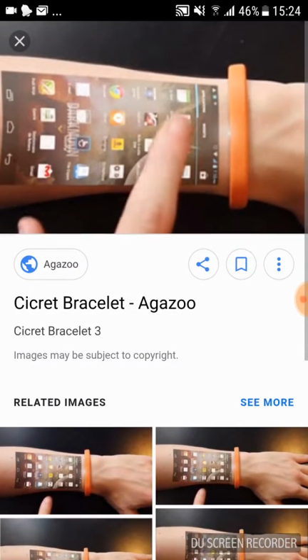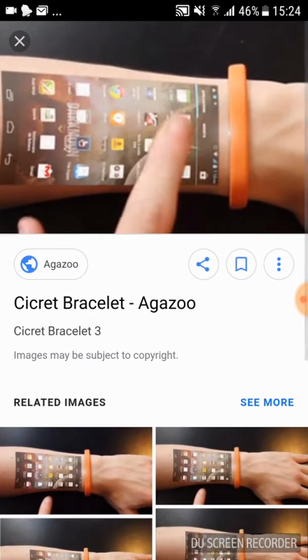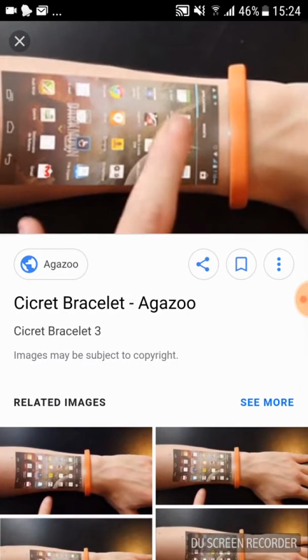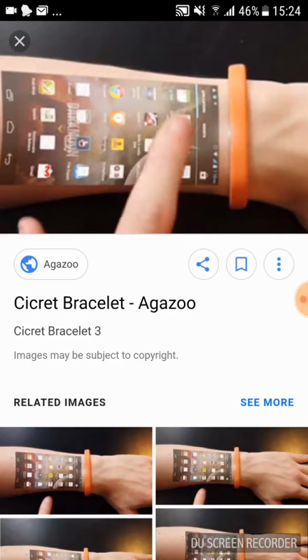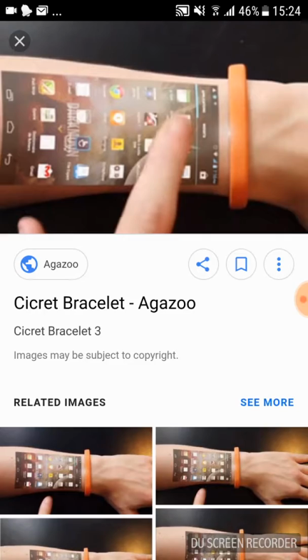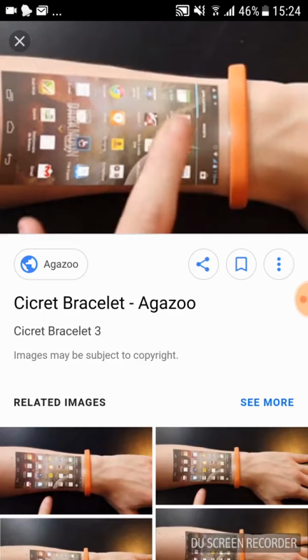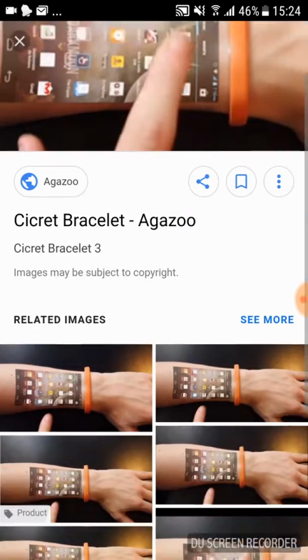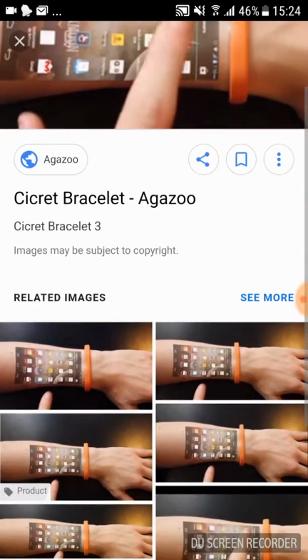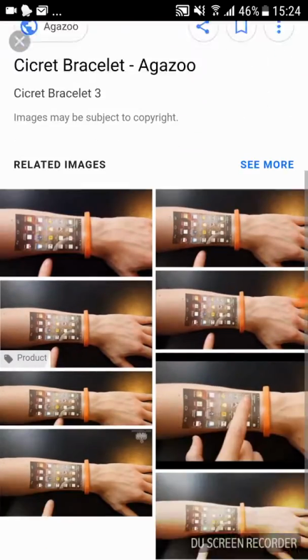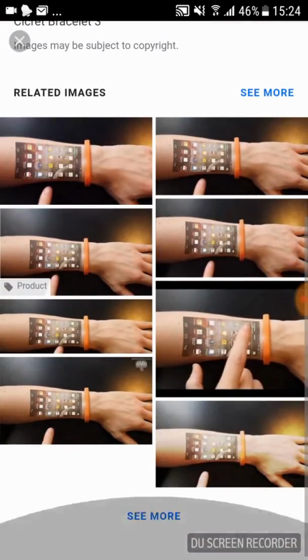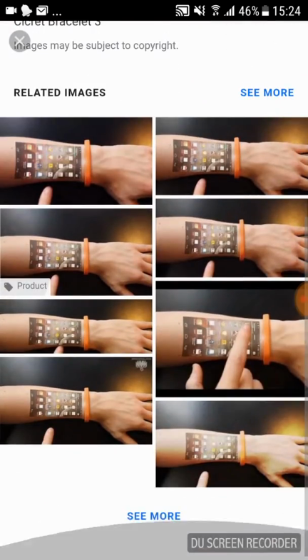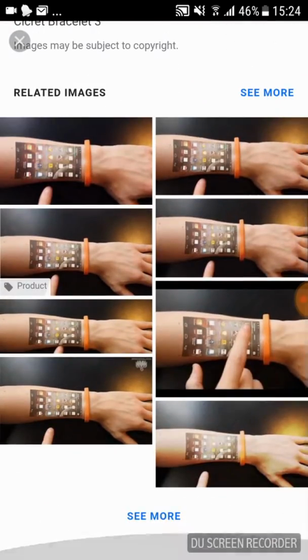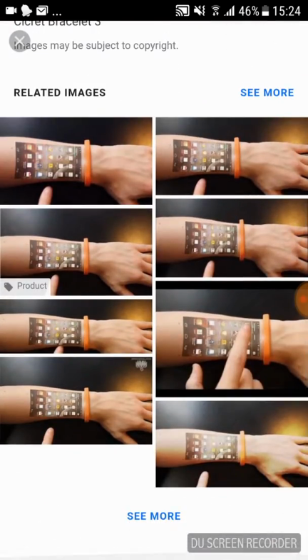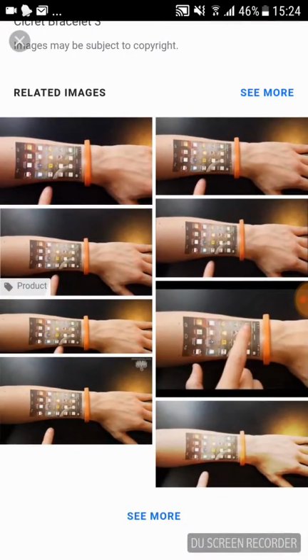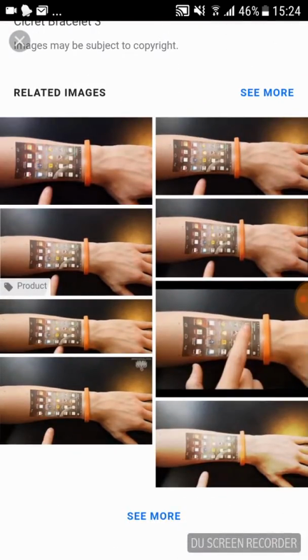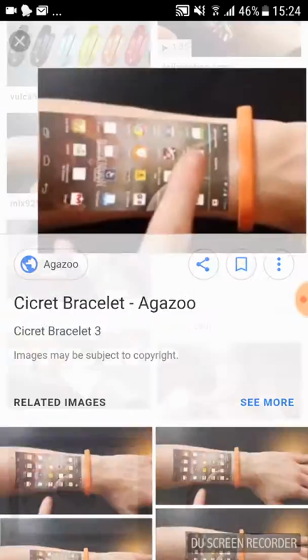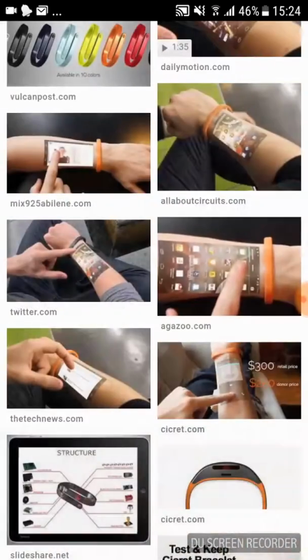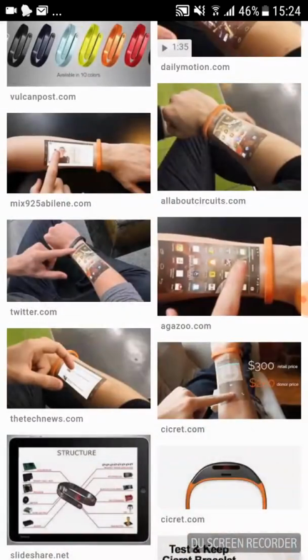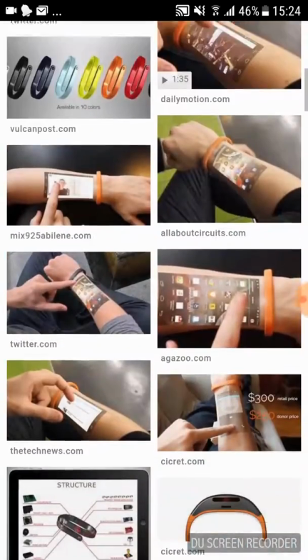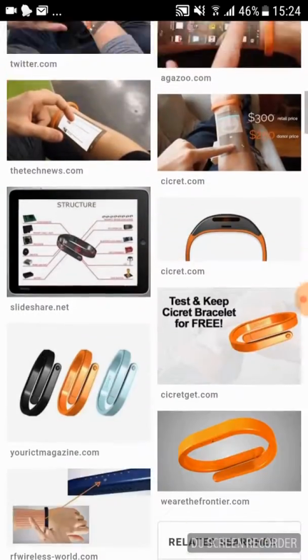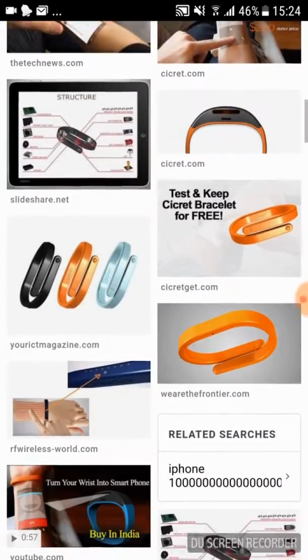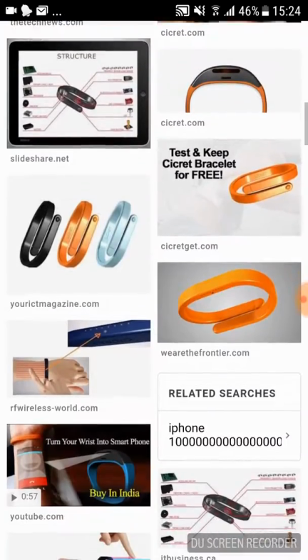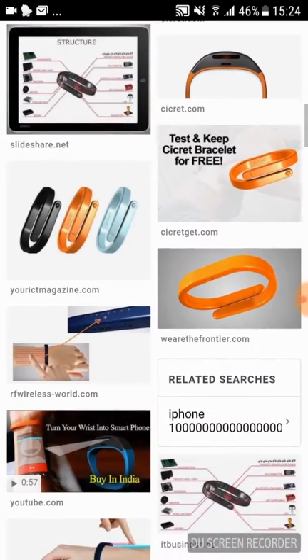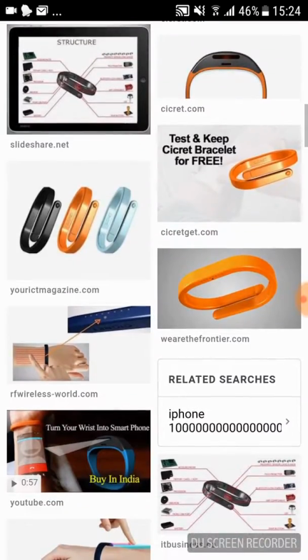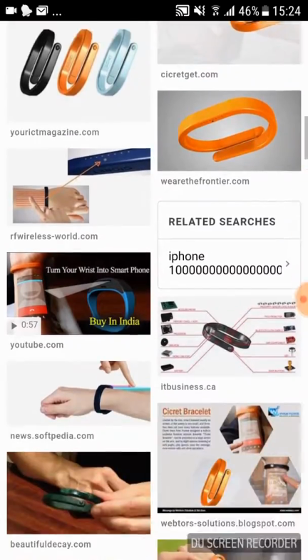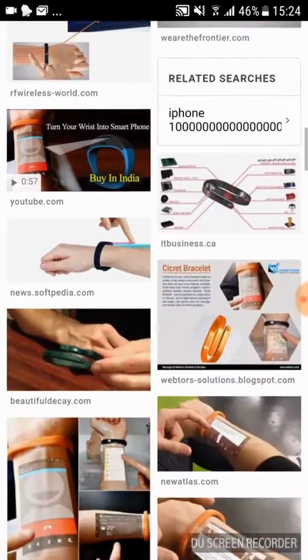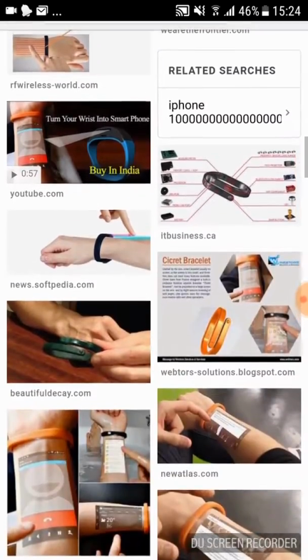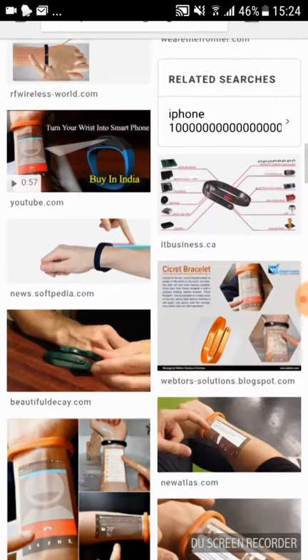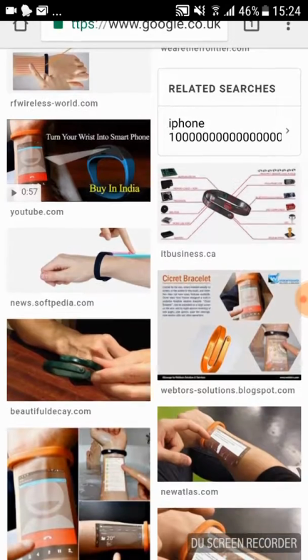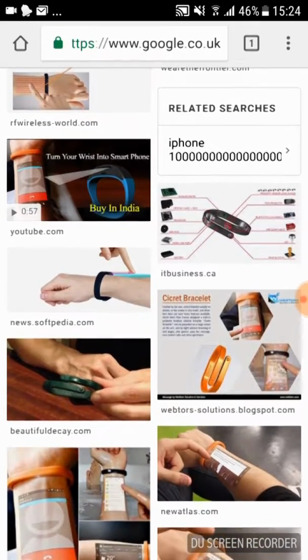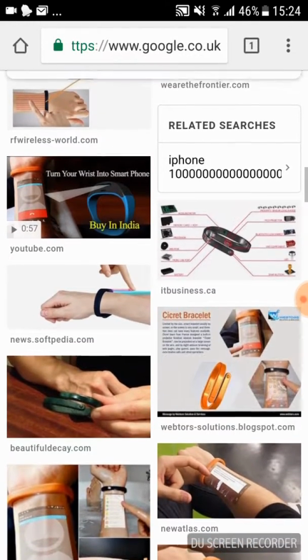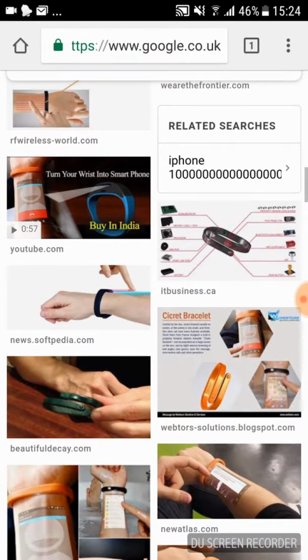It works as a normal phone and you can basically do whatever on it.